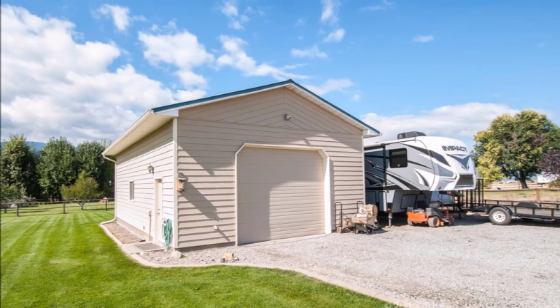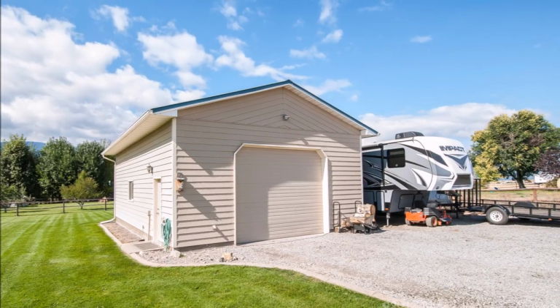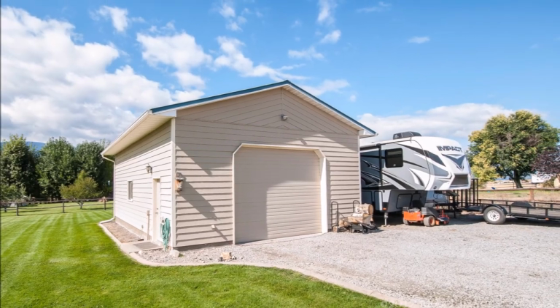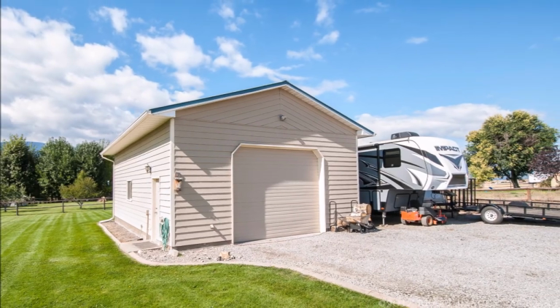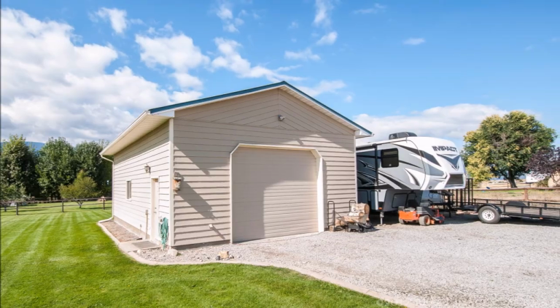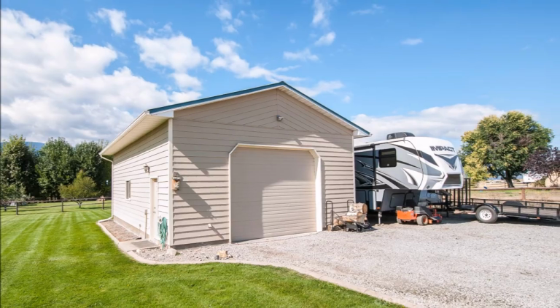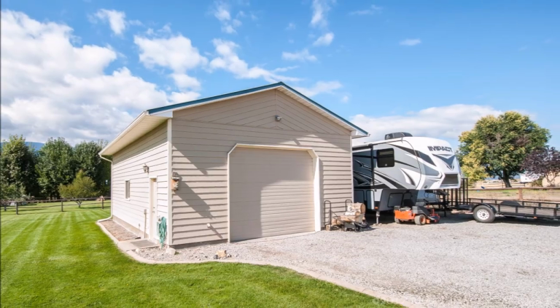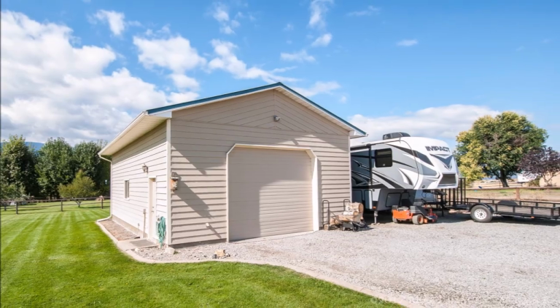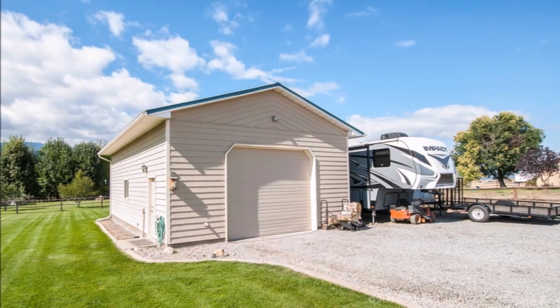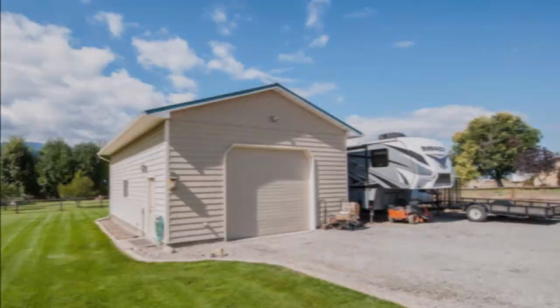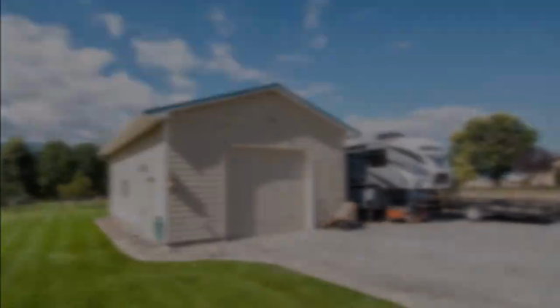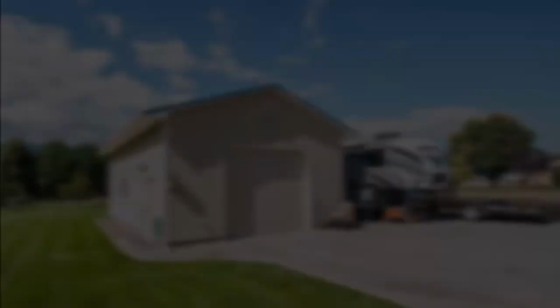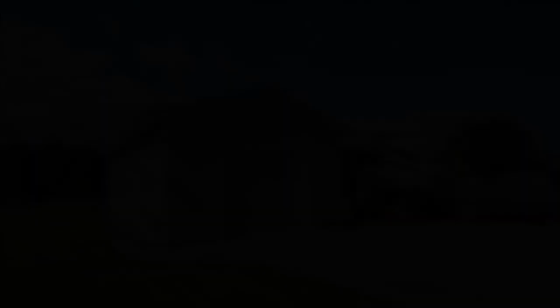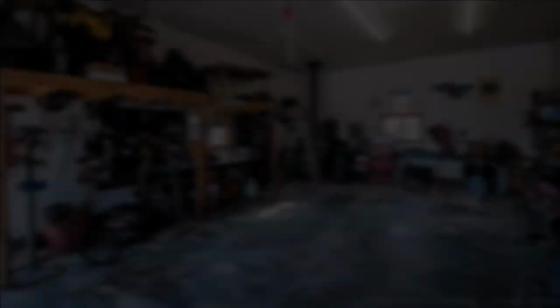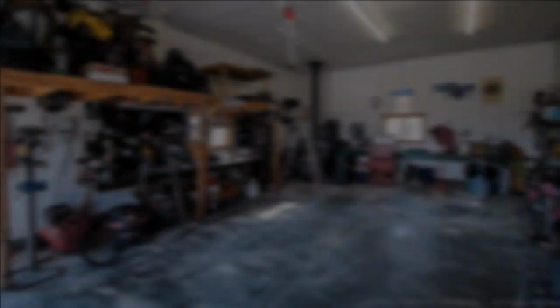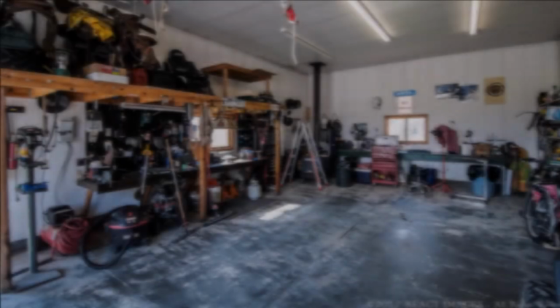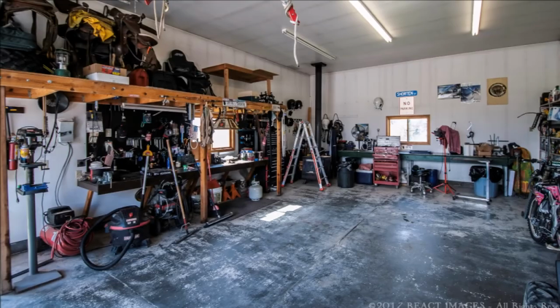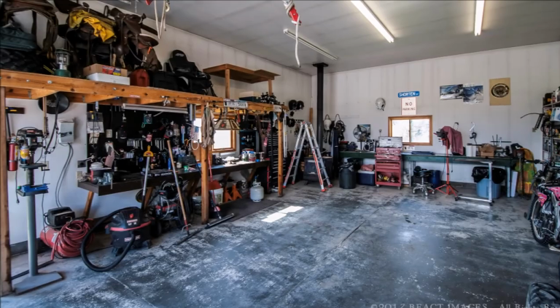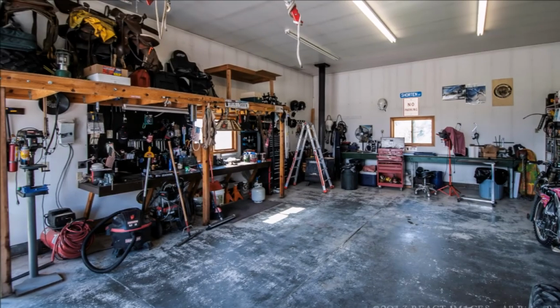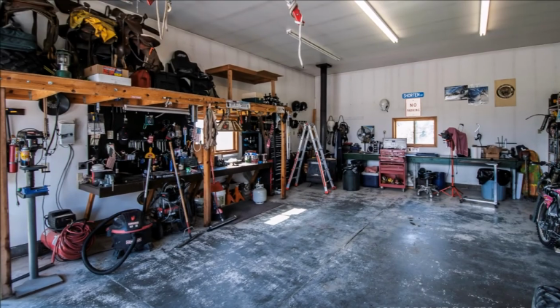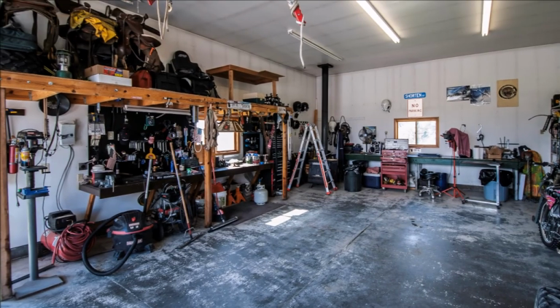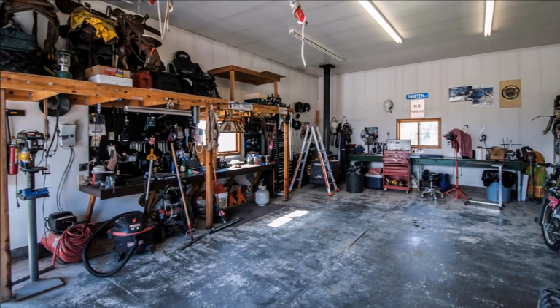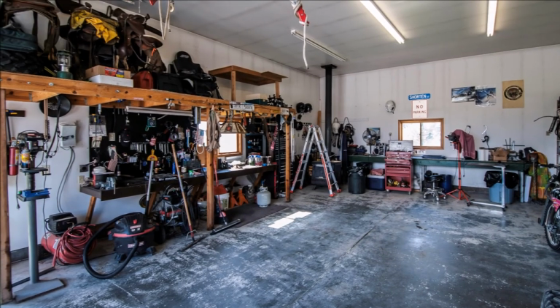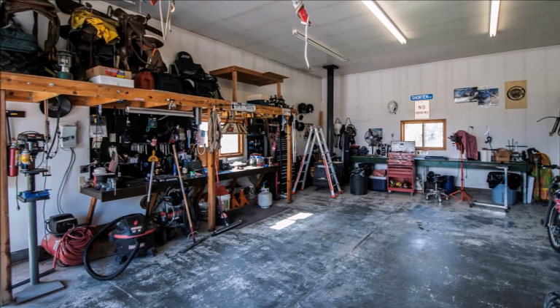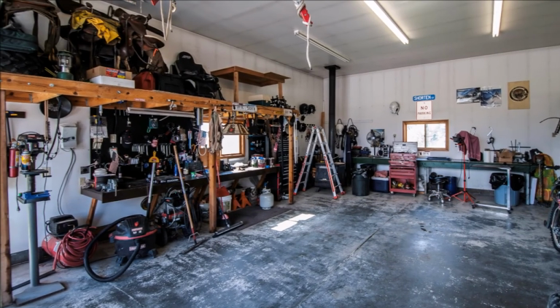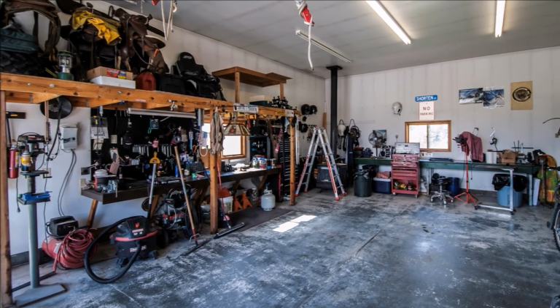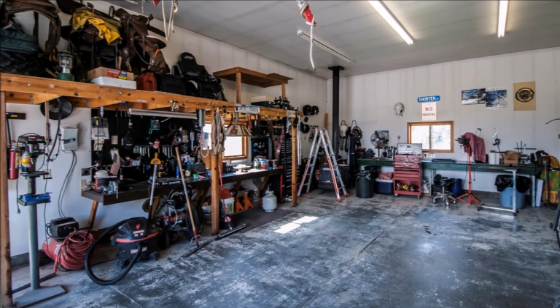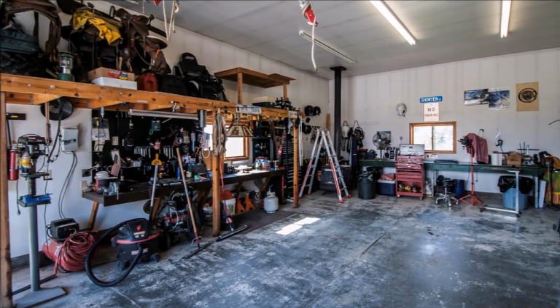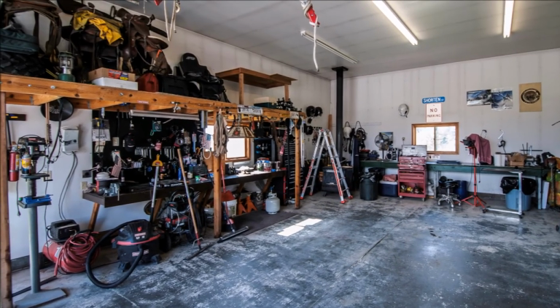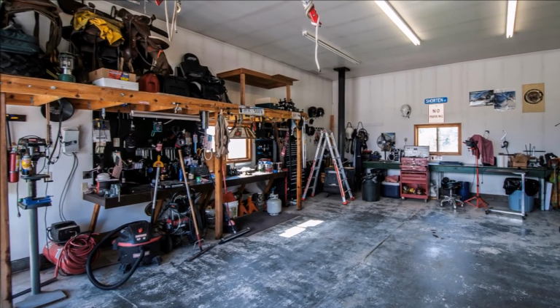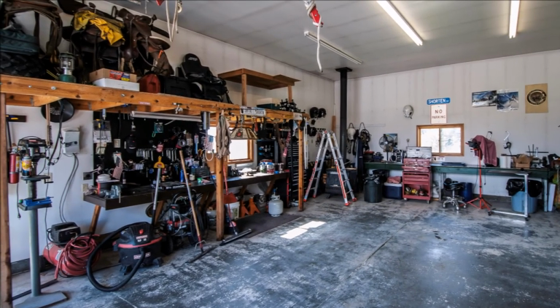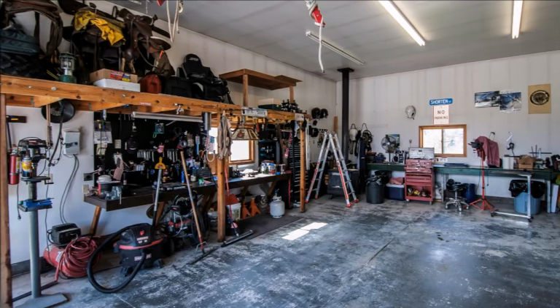The shop is insulated and features a wood stove, frost free hydrant, tall ceilings, and storage racks.